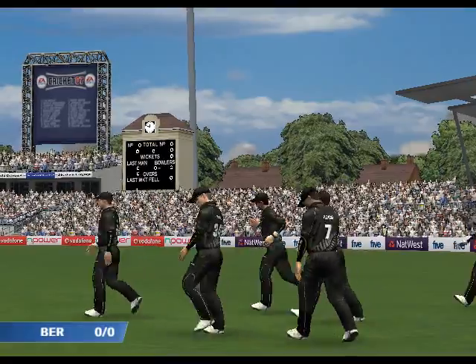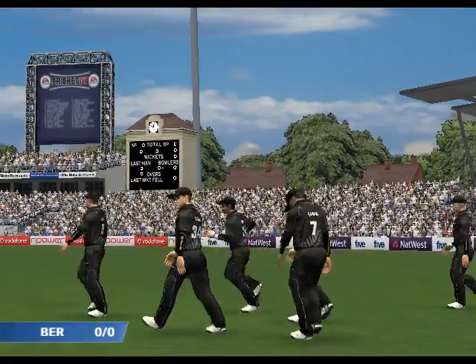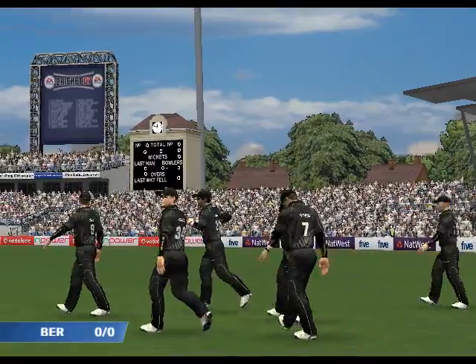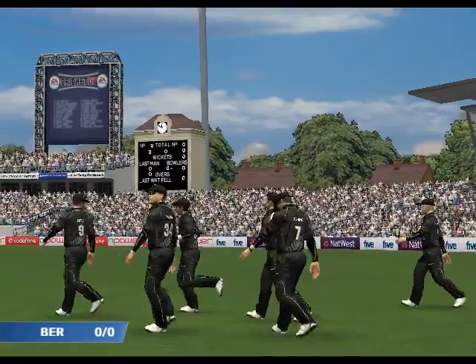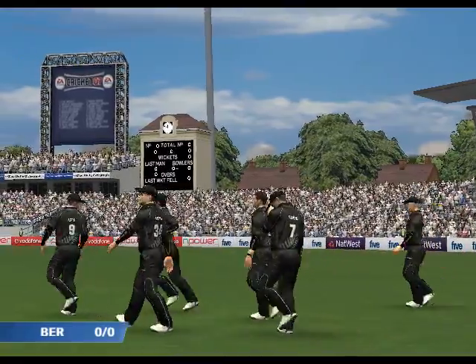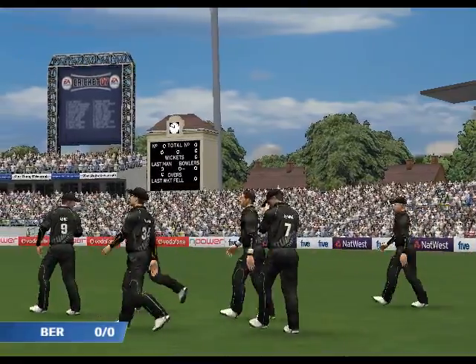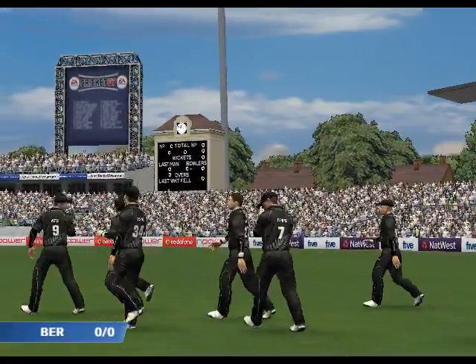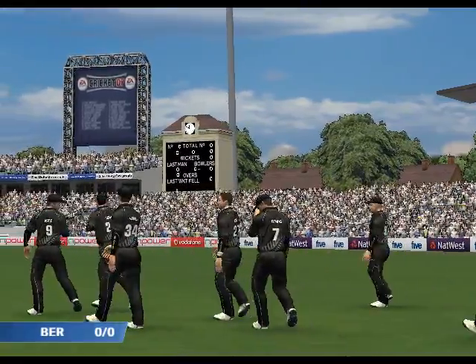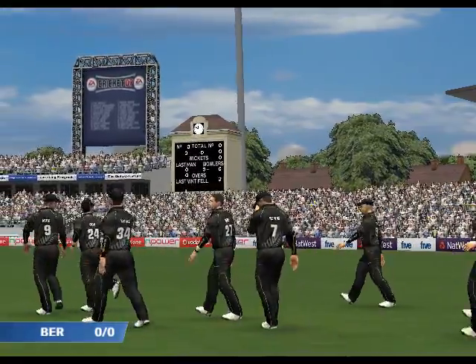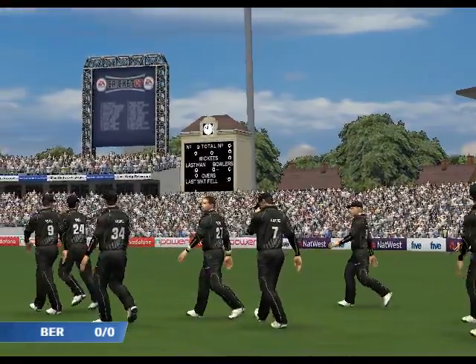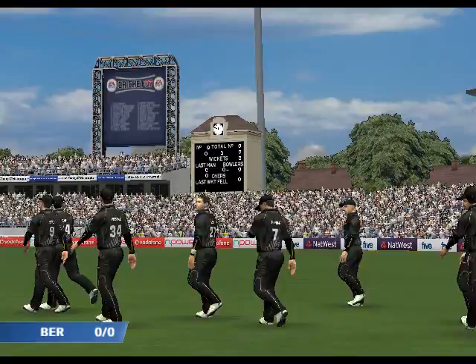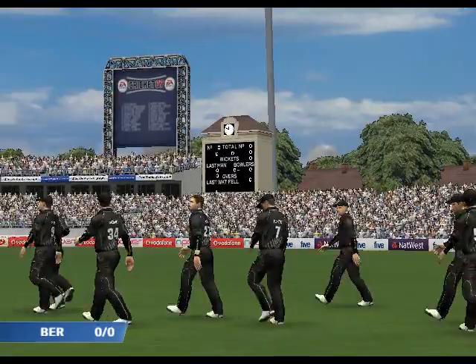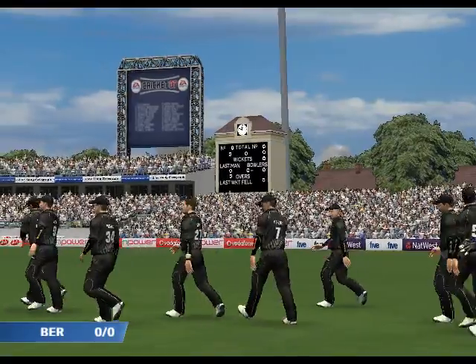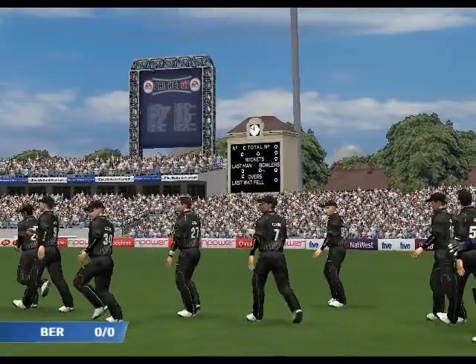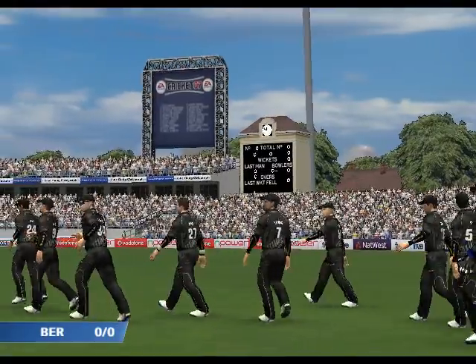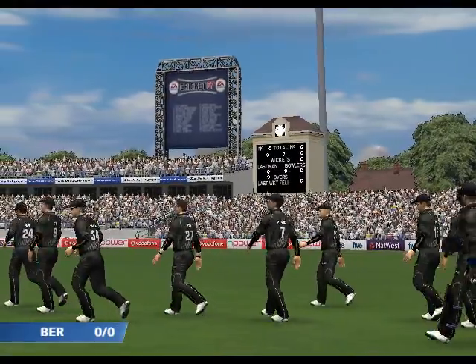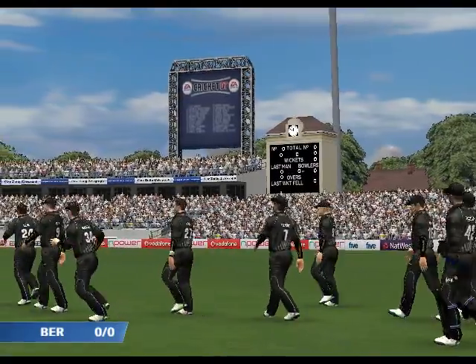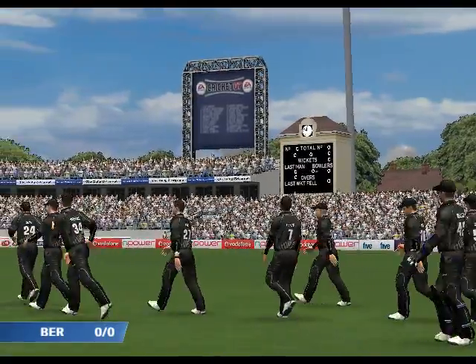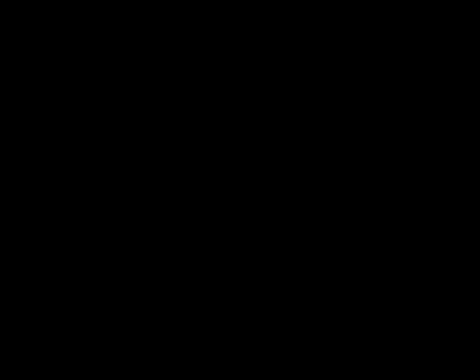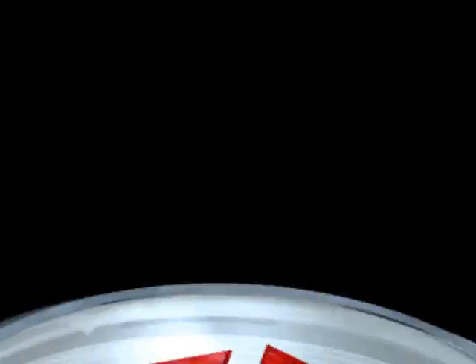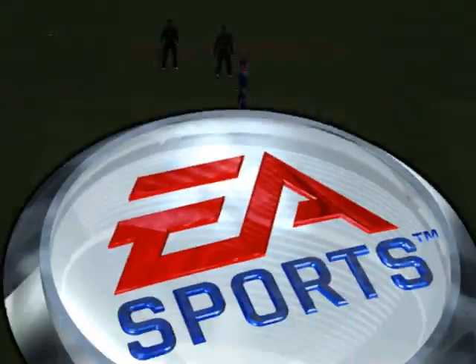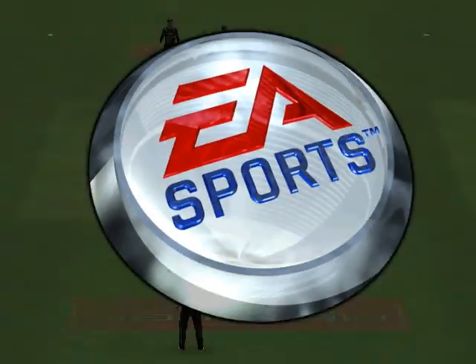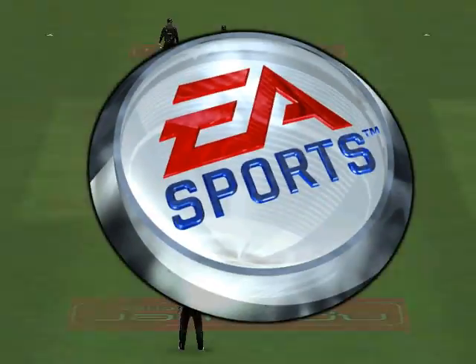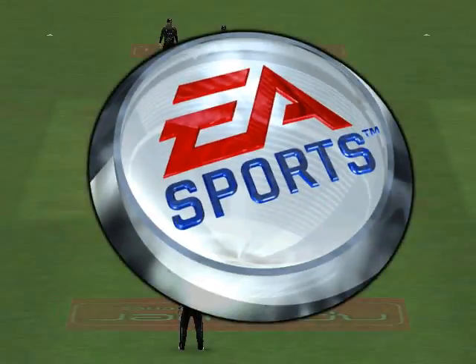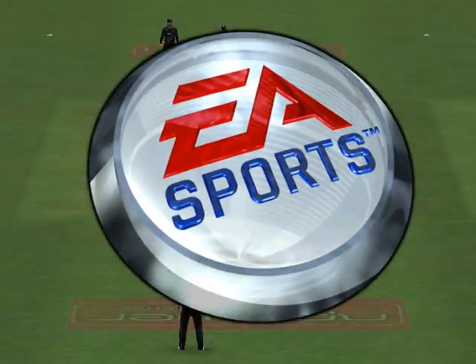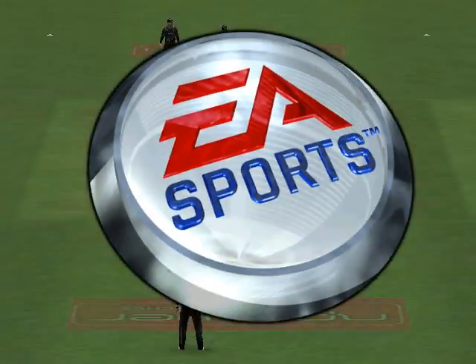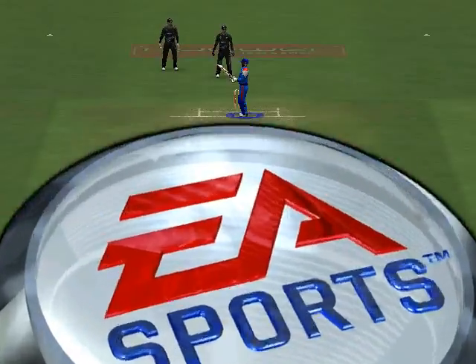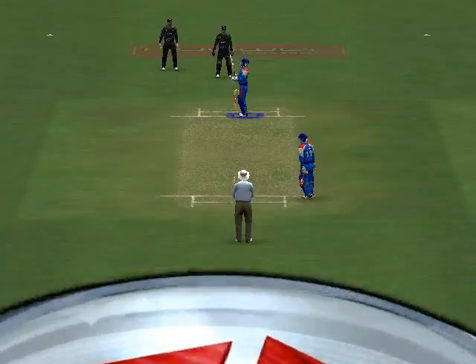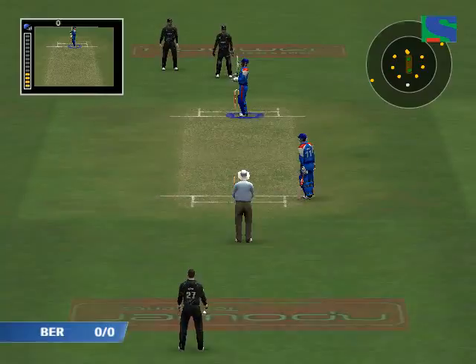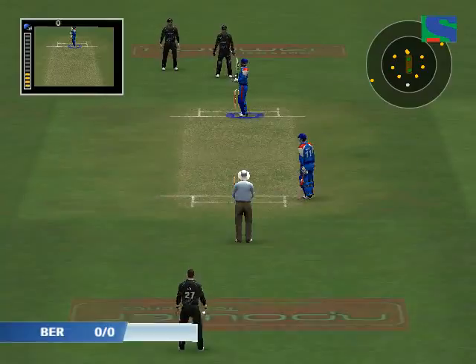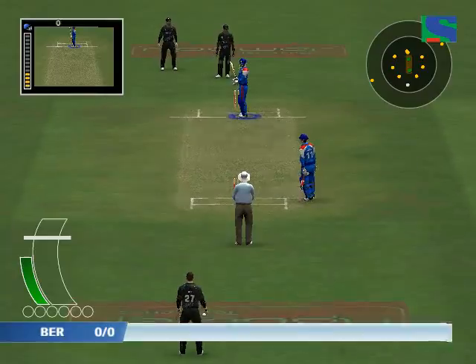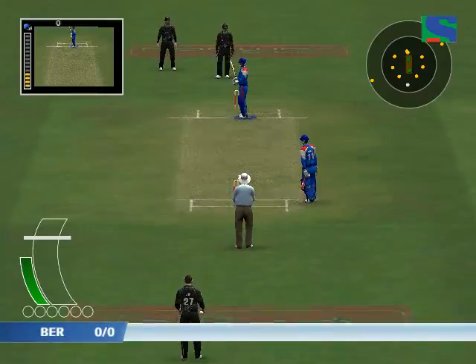Hello there, welcome back. What a contest we've got here today. In the commentary box for you is Ritchie Better.